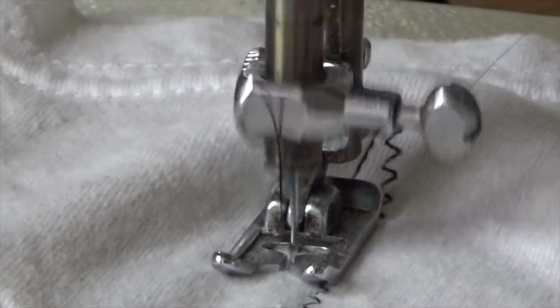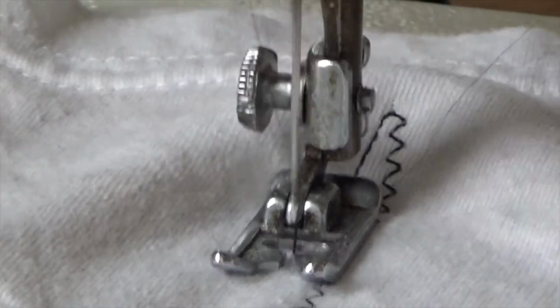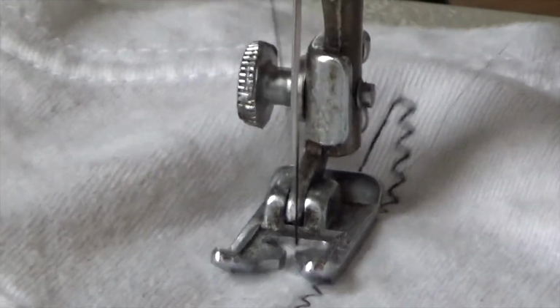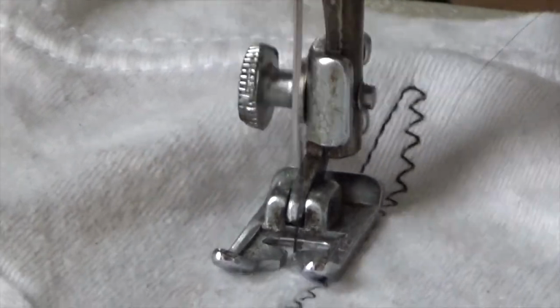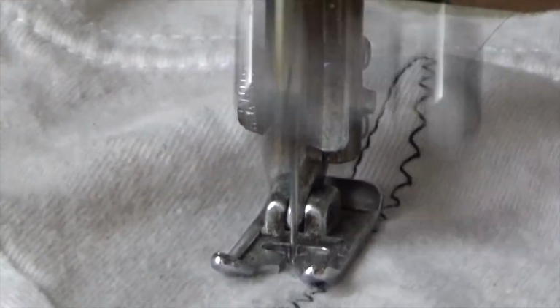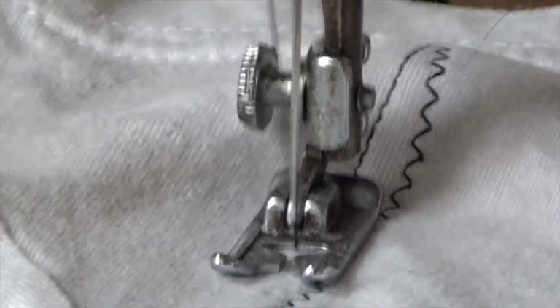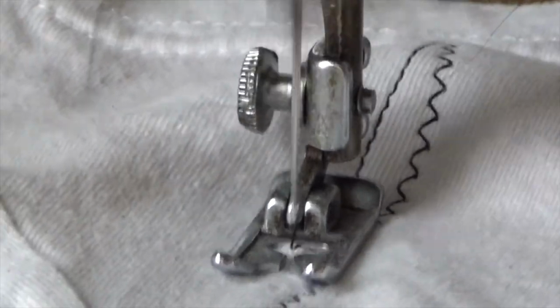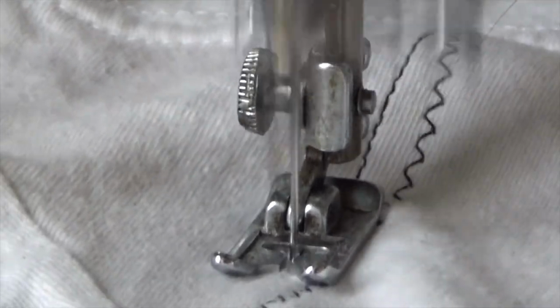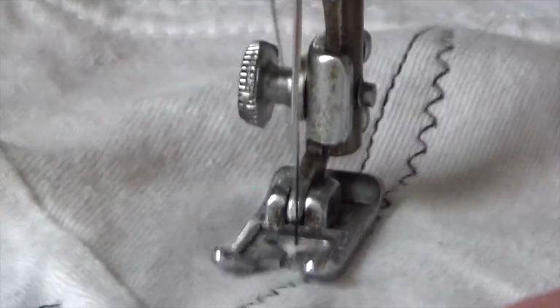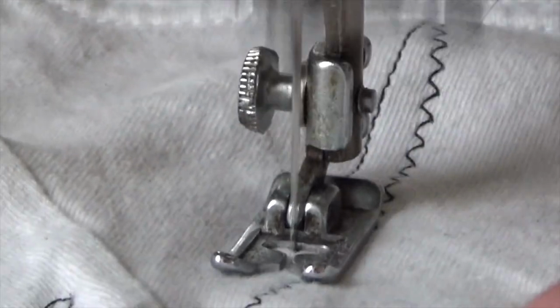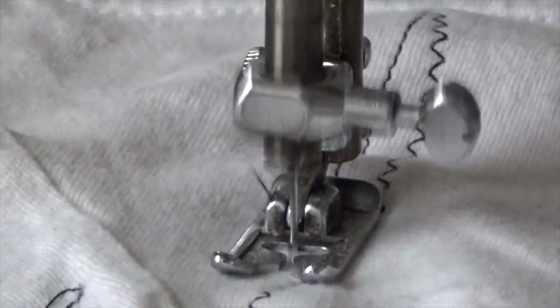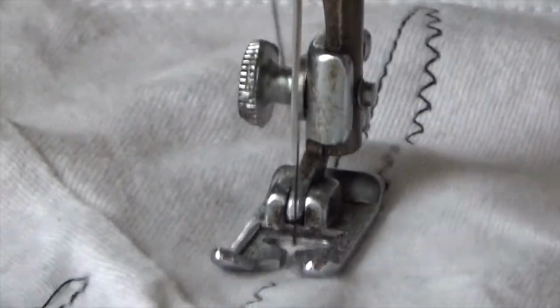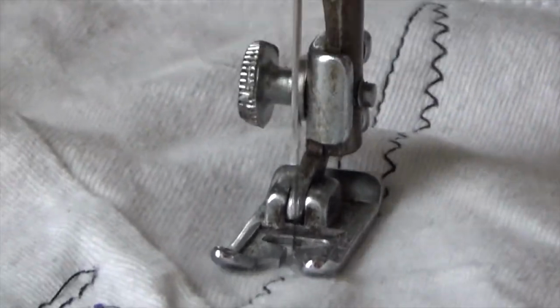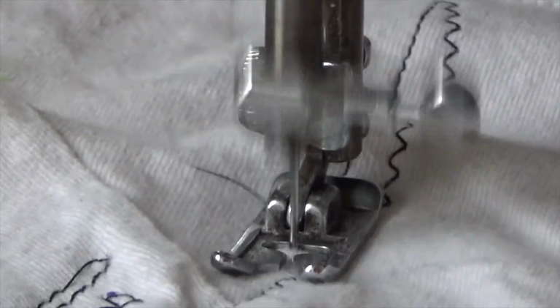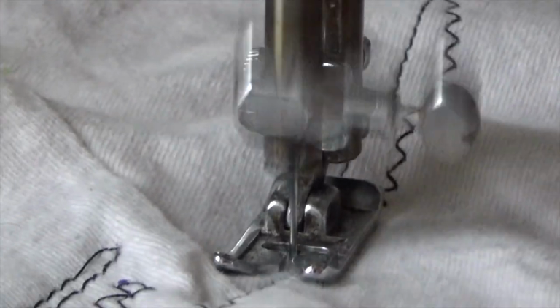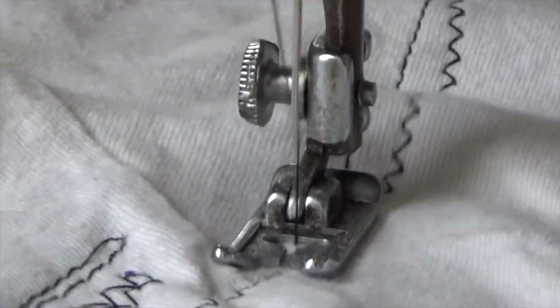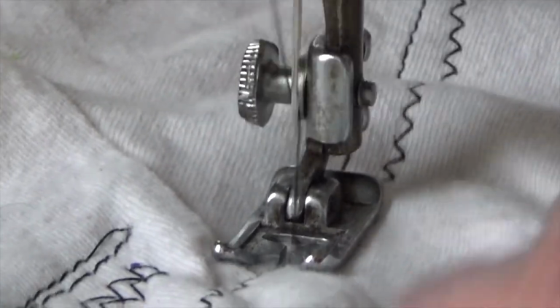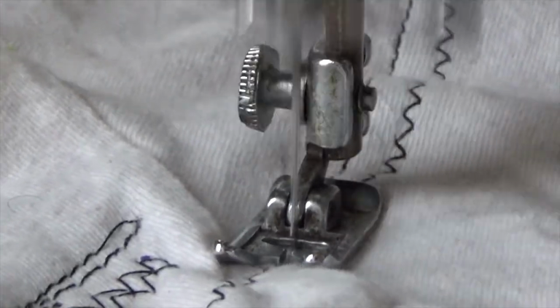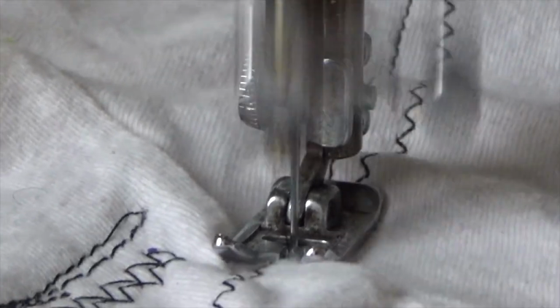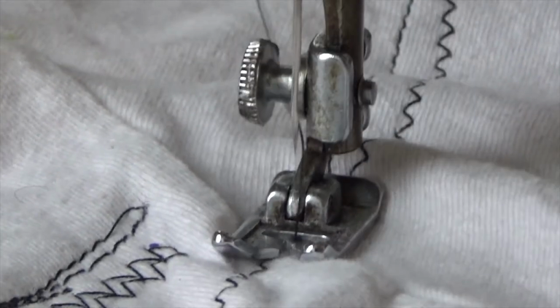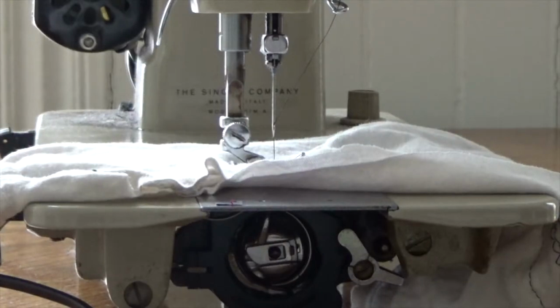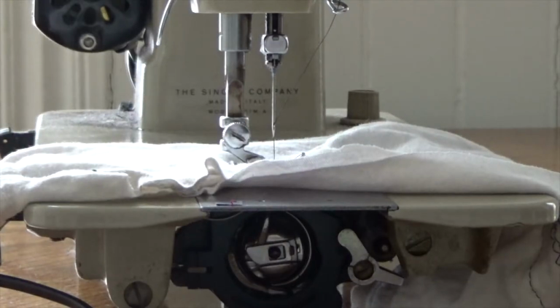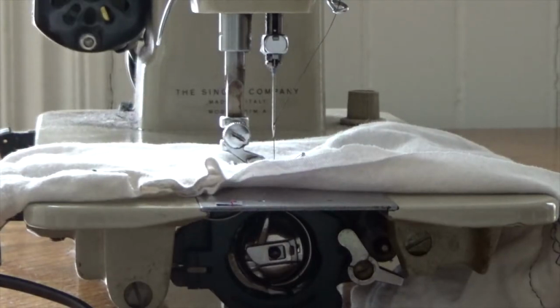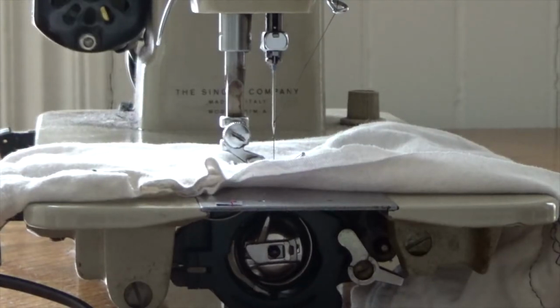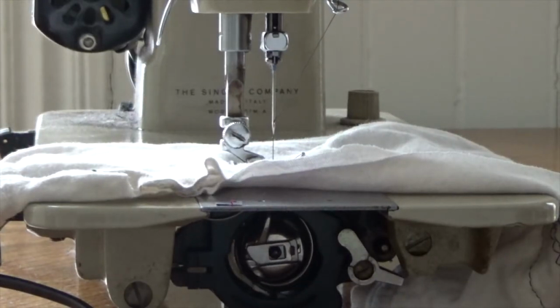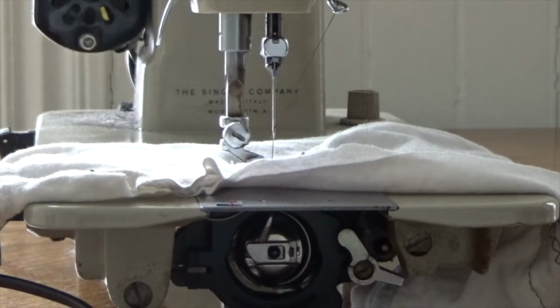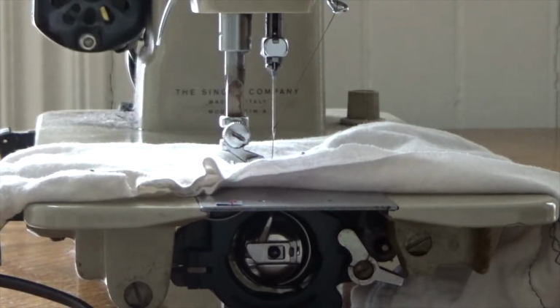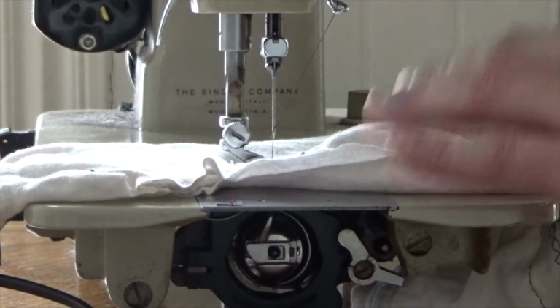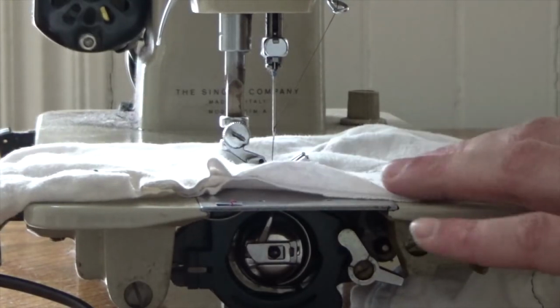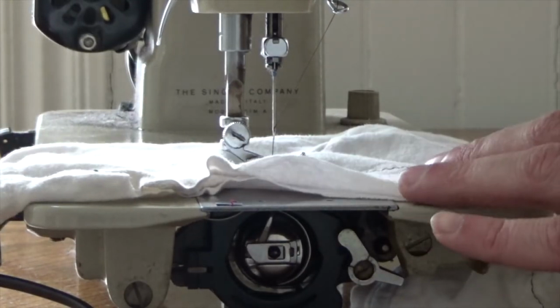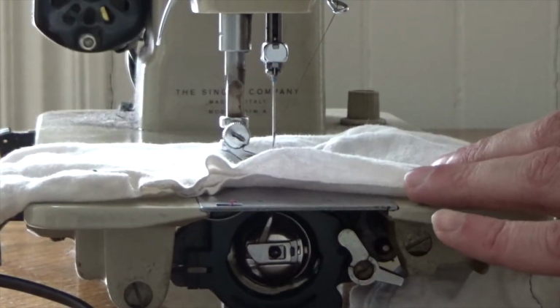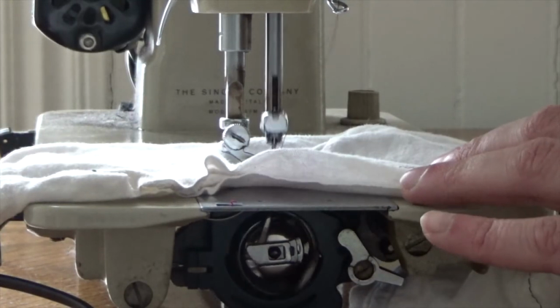Sewing machines were first made in about 1790. In the 1930s, the first electric machines were introduced to this country from America.